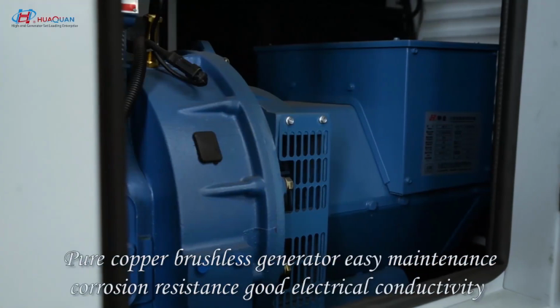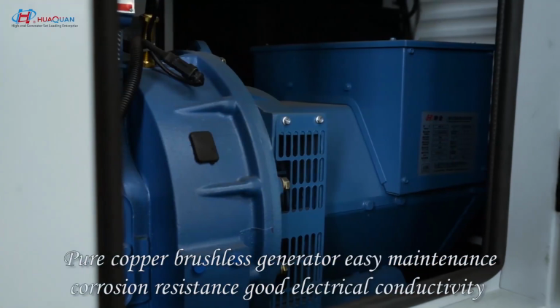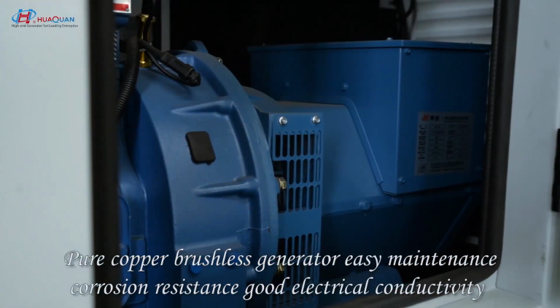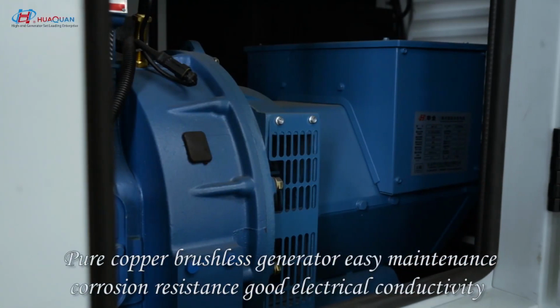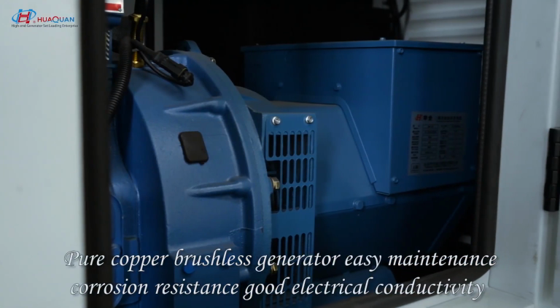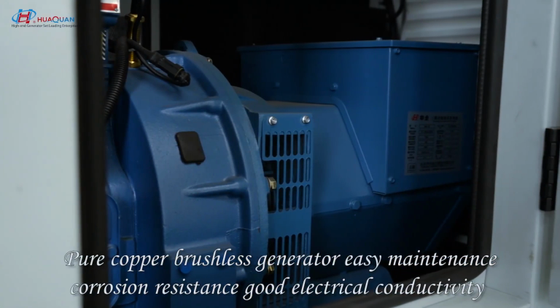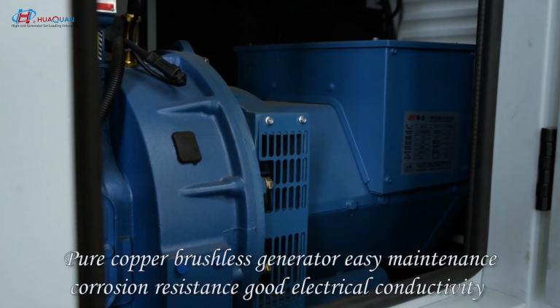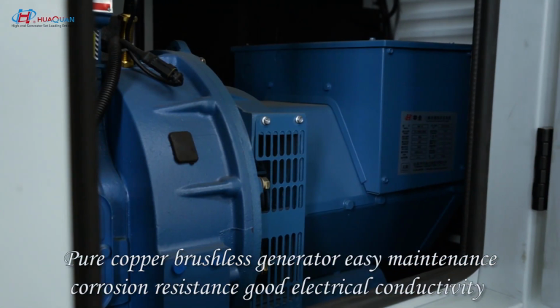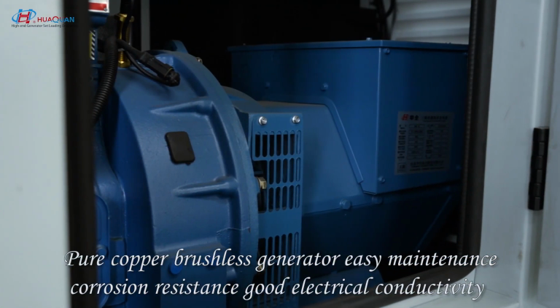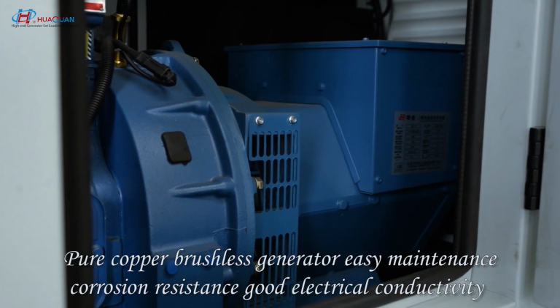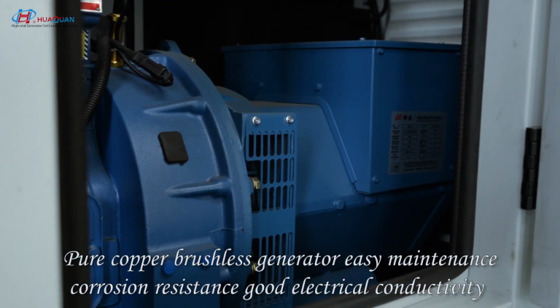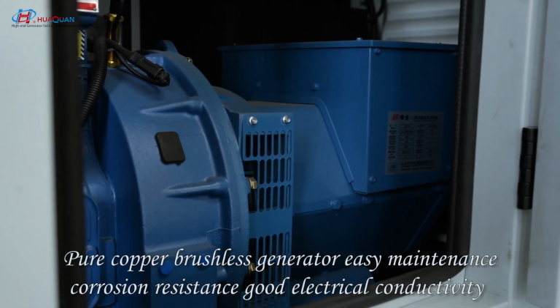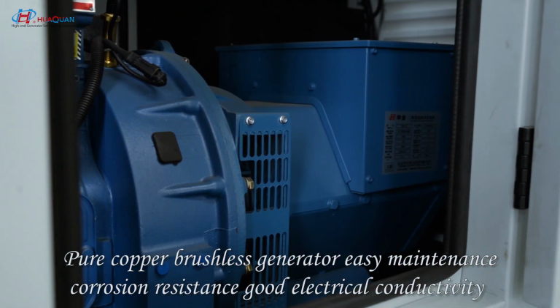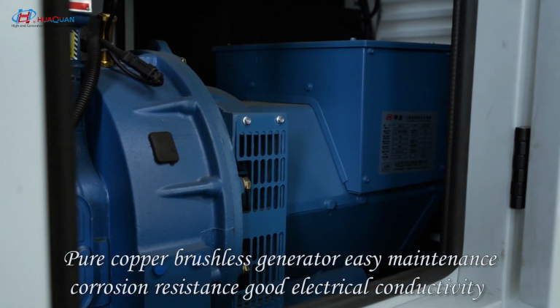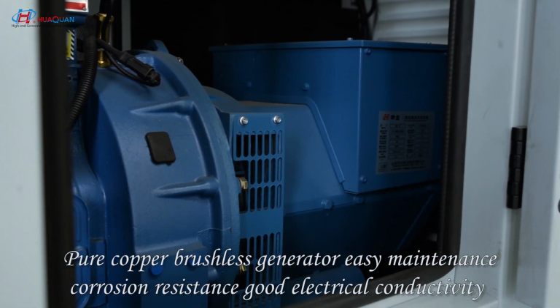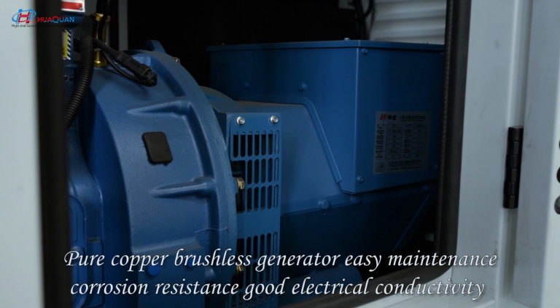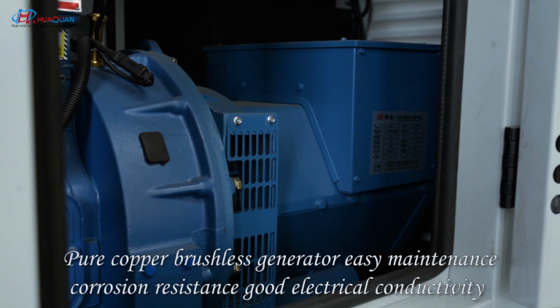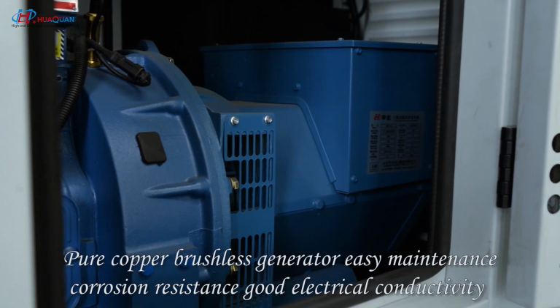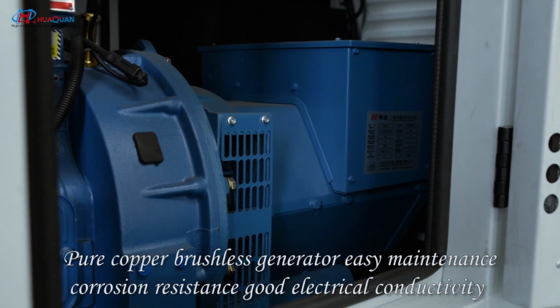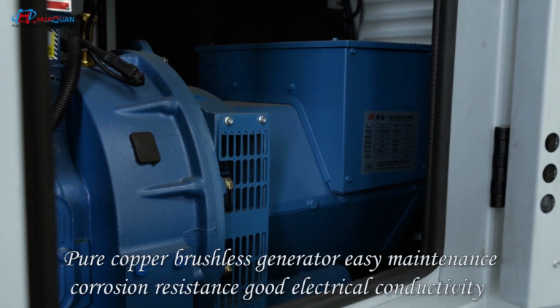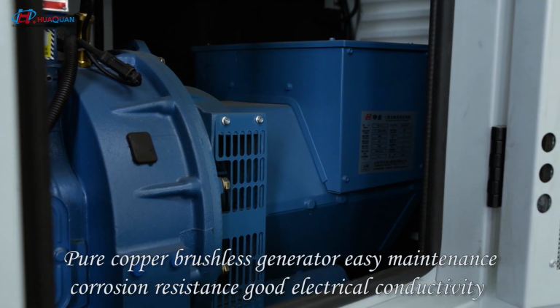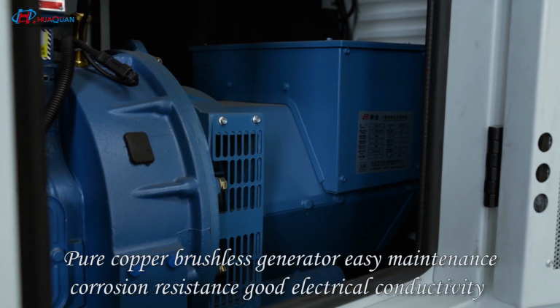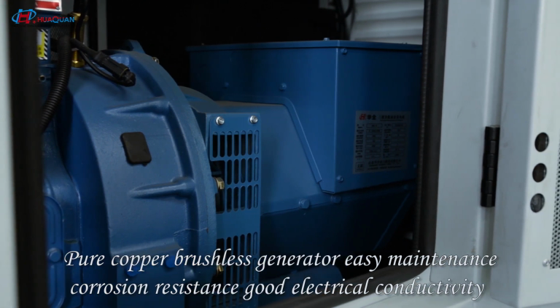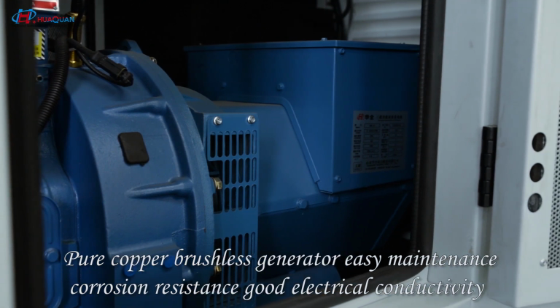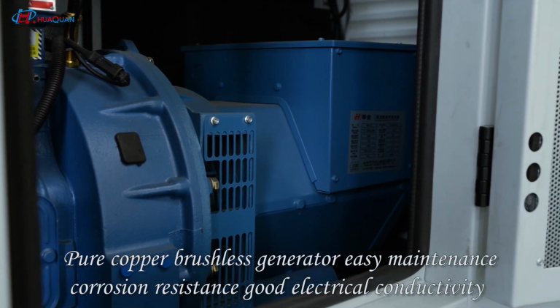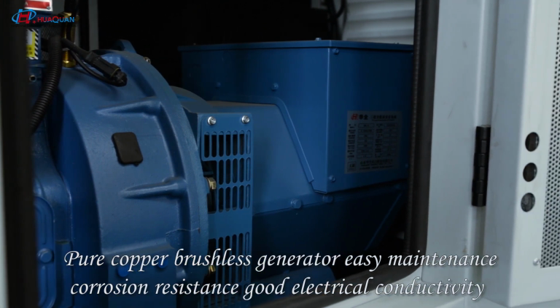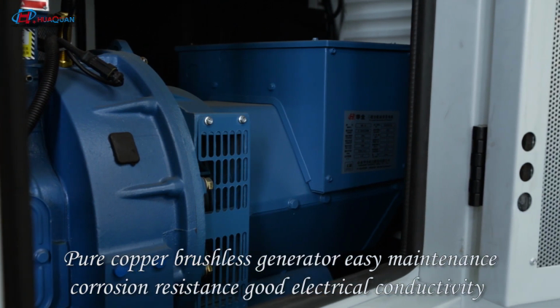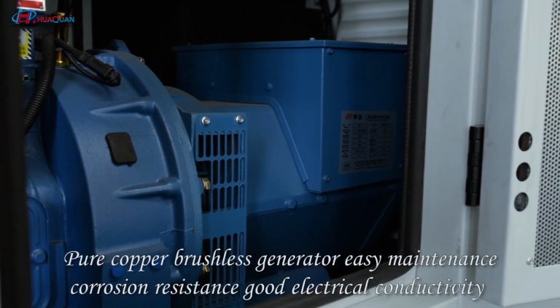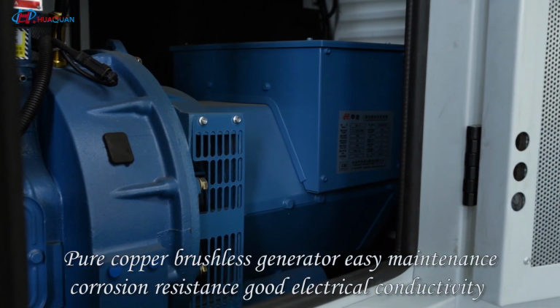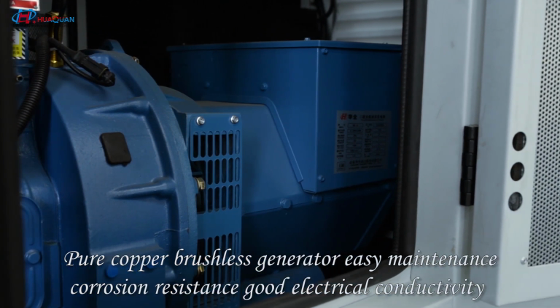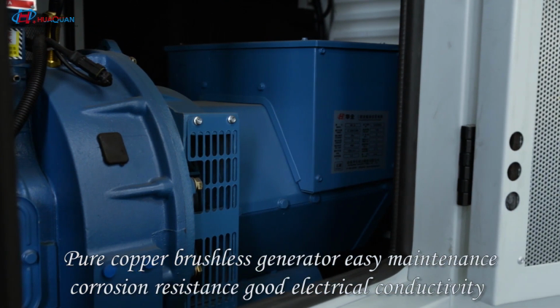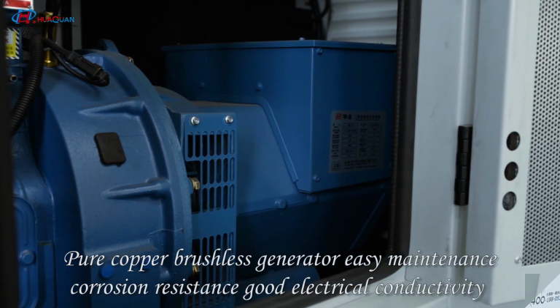Copper brushless generator for easy maintenance, cooling resistance, and electronic connectivity.